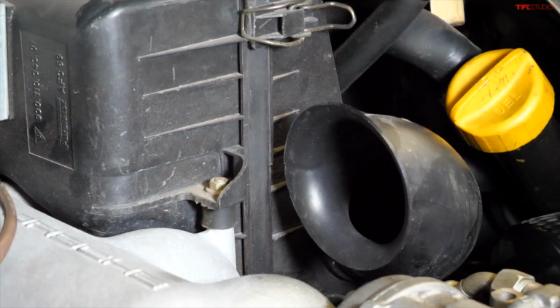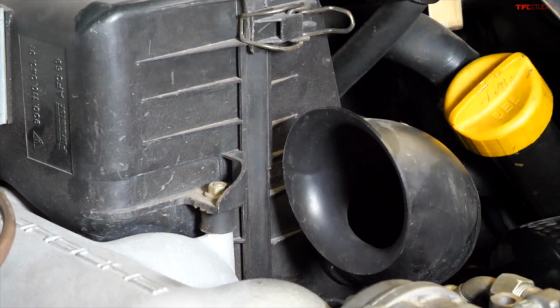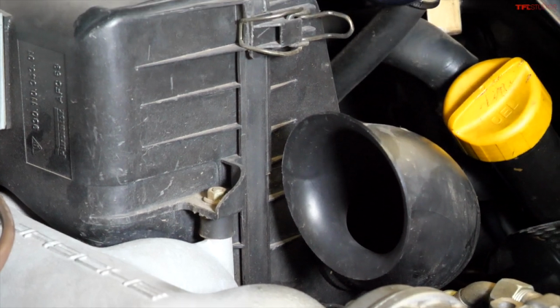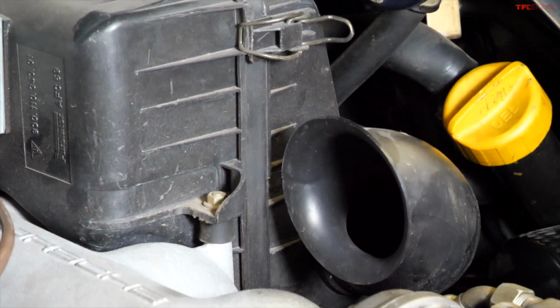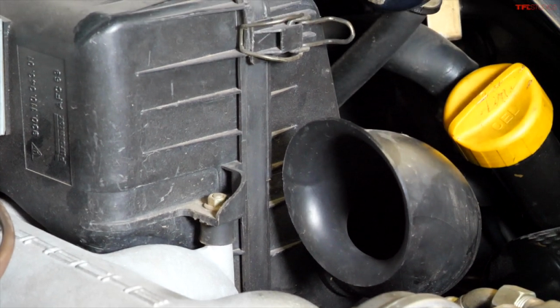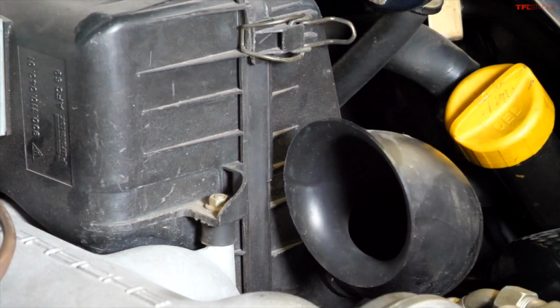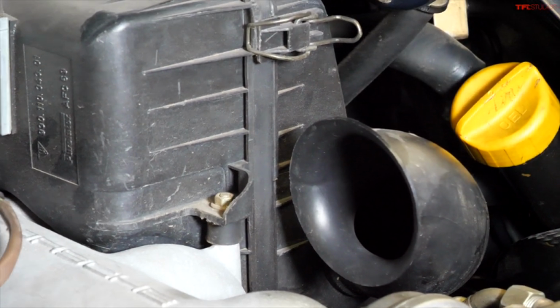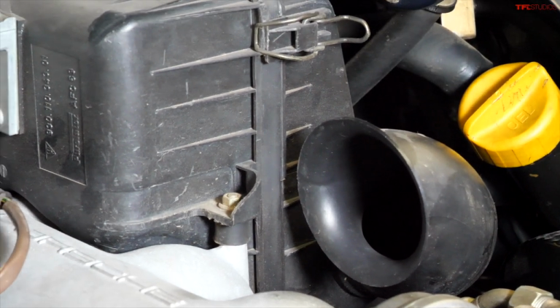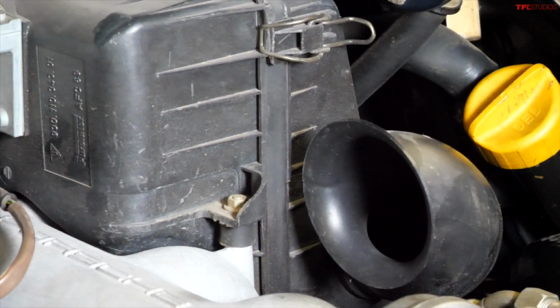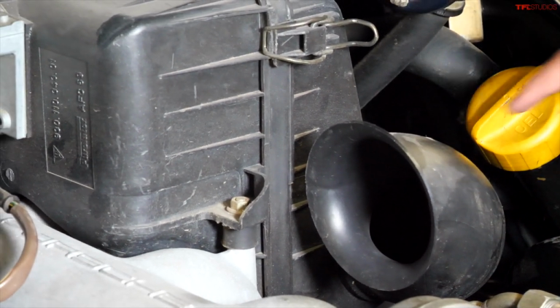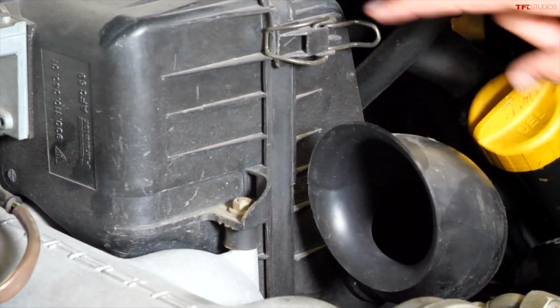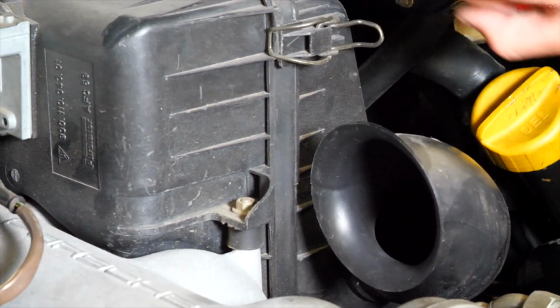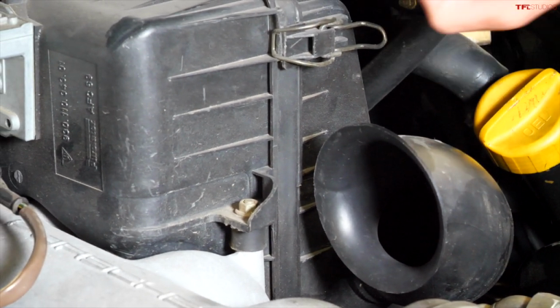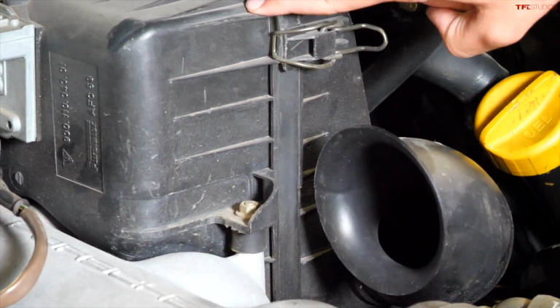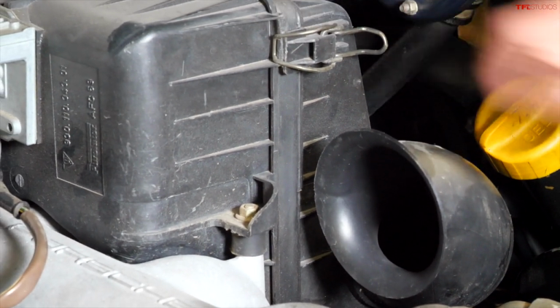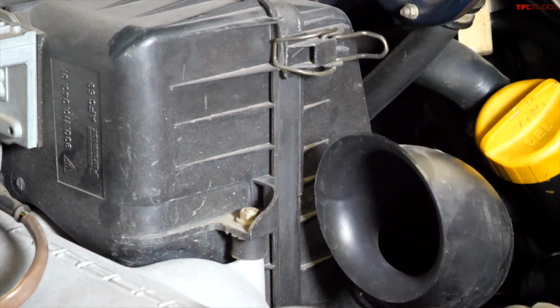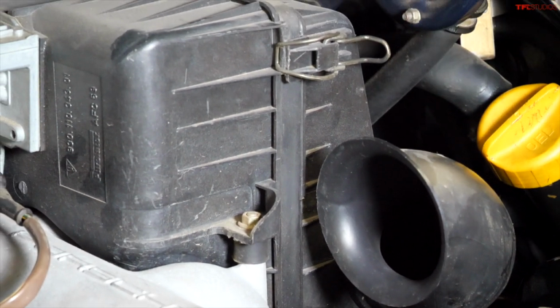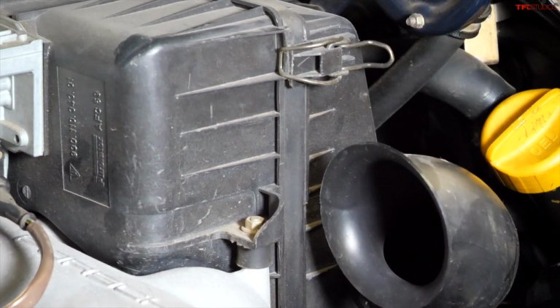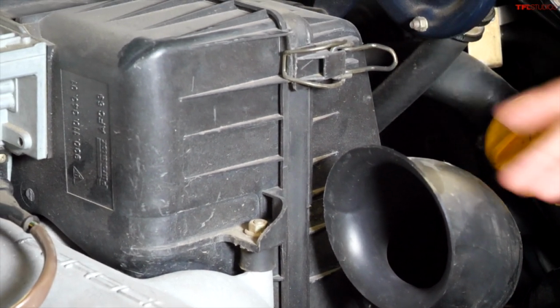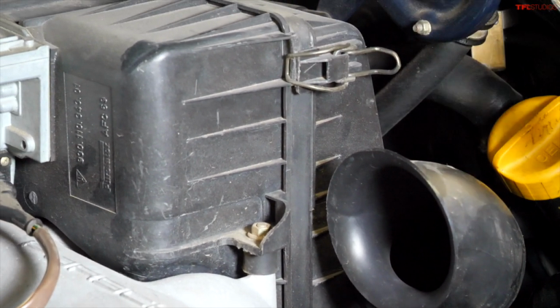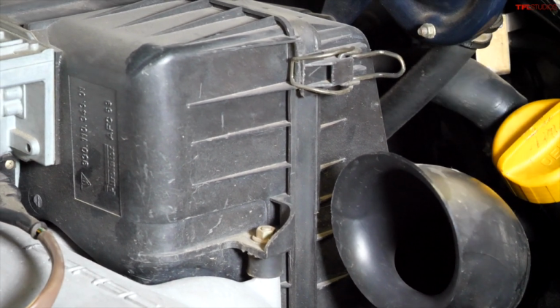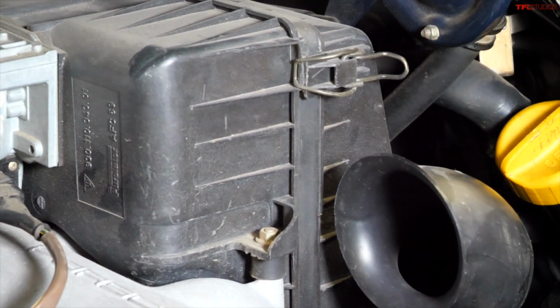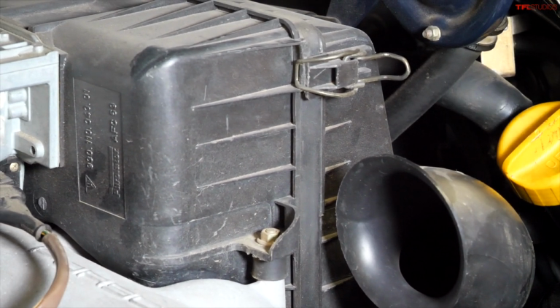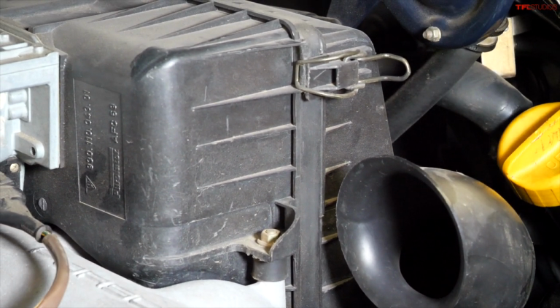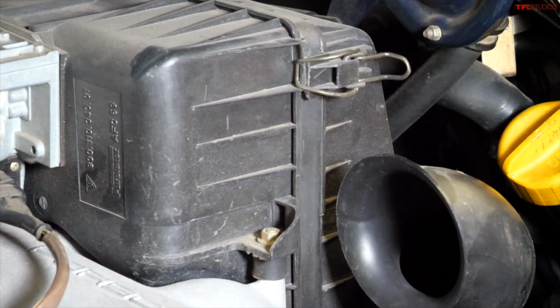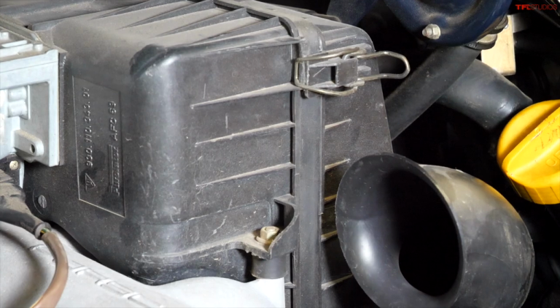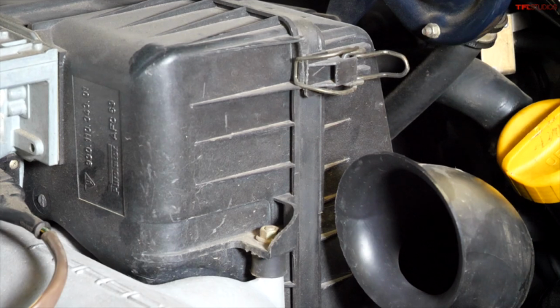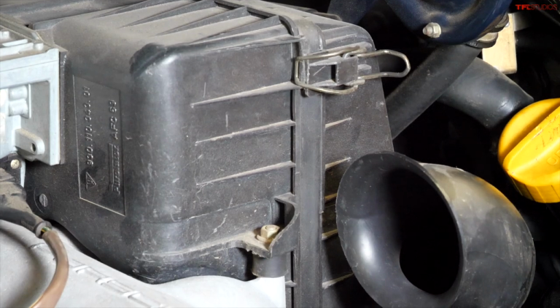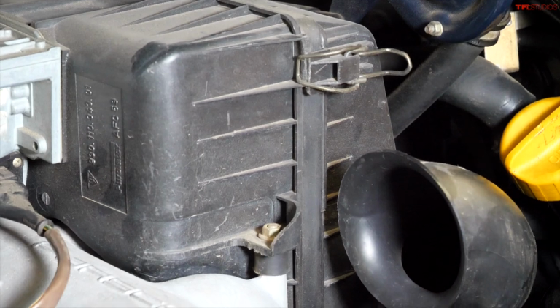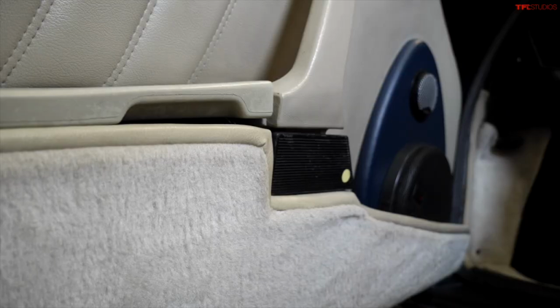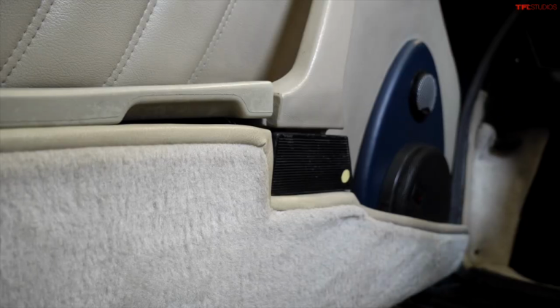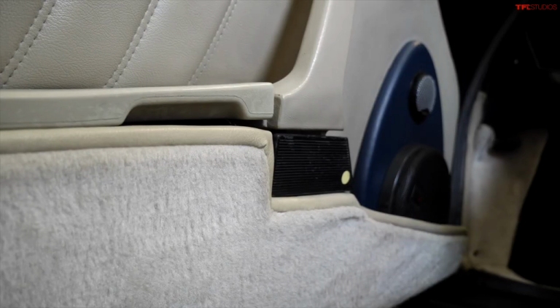This Dr. Seuss hinkle-horn-looking trumpety thing is actually the air intake — that's where the Porsche breathes its precious air. It's connected to the air box, but it definitely looks a little bit goofy.